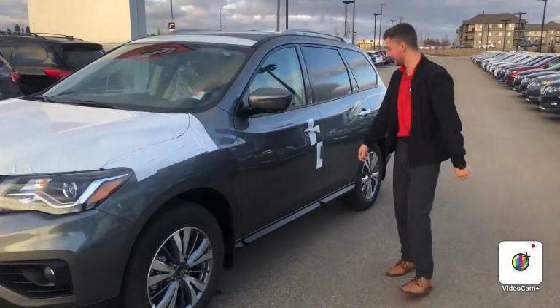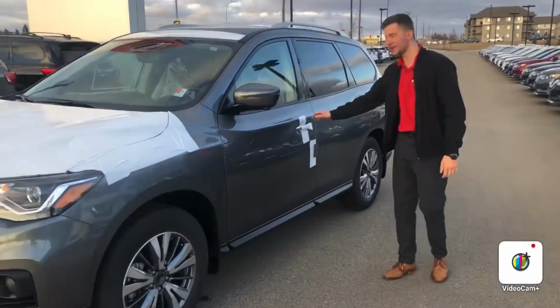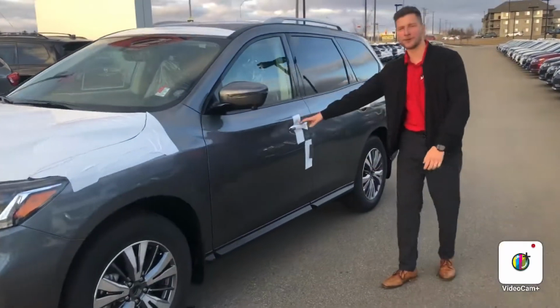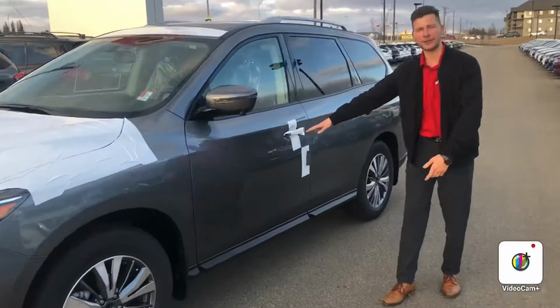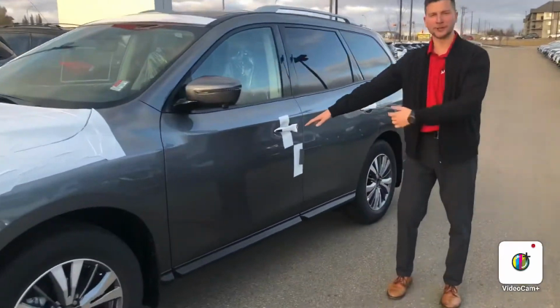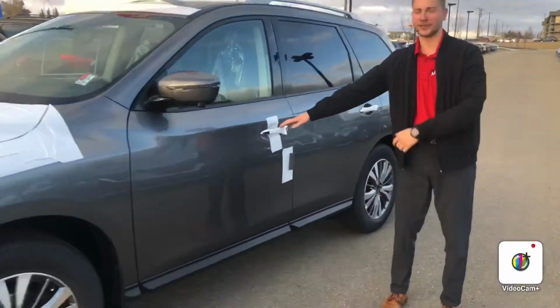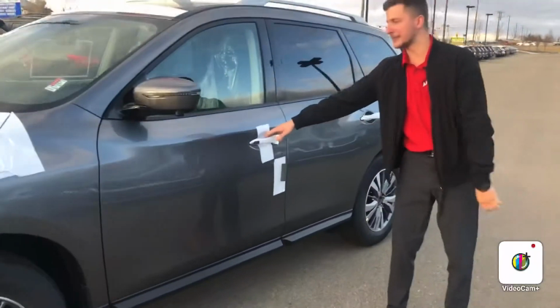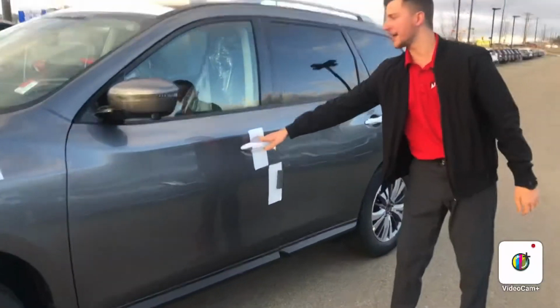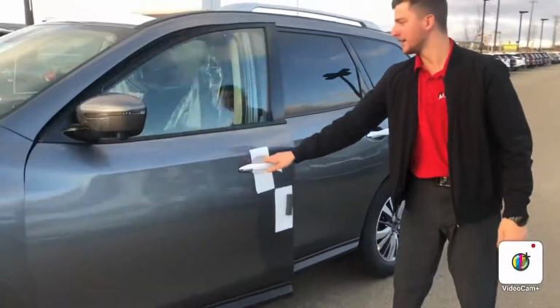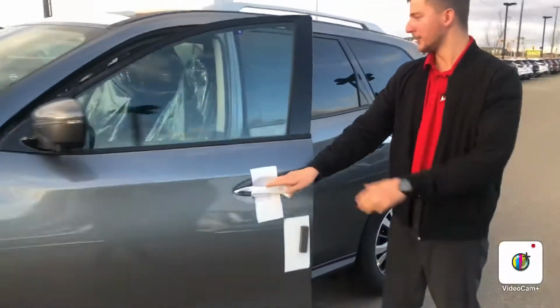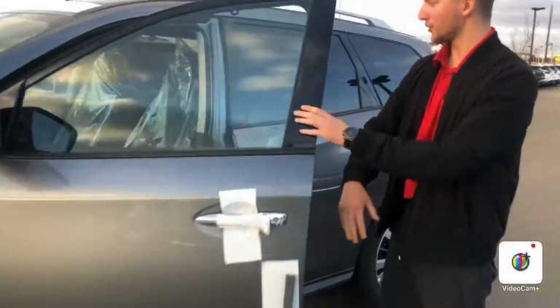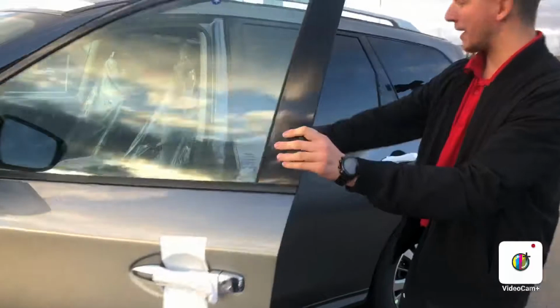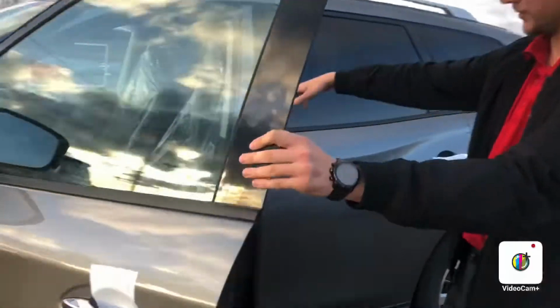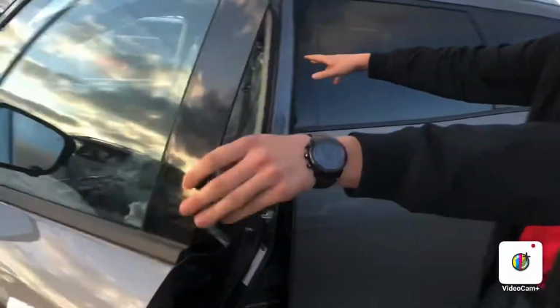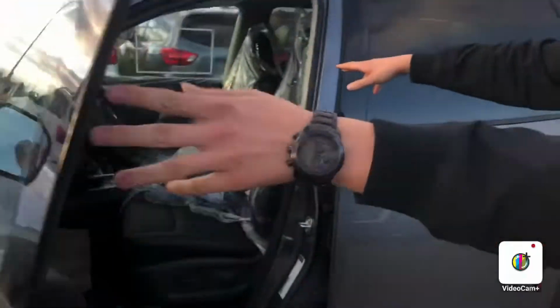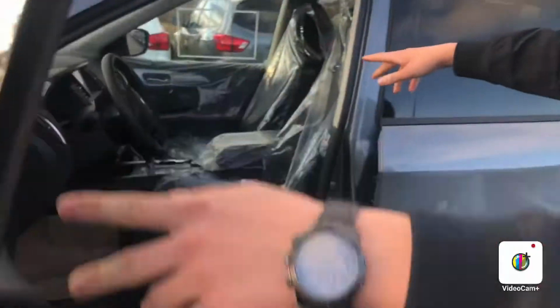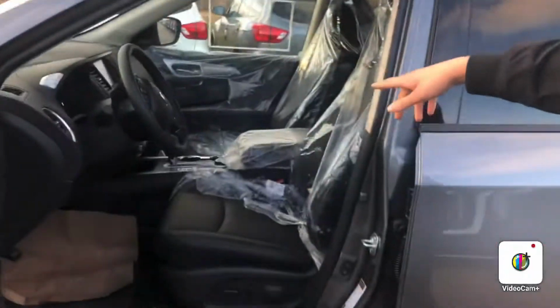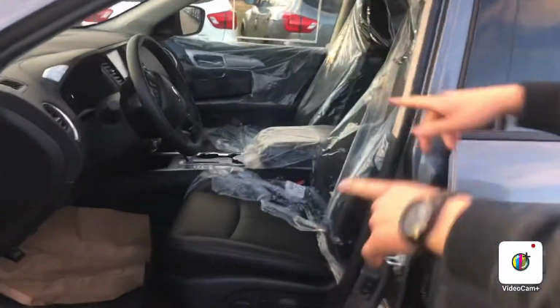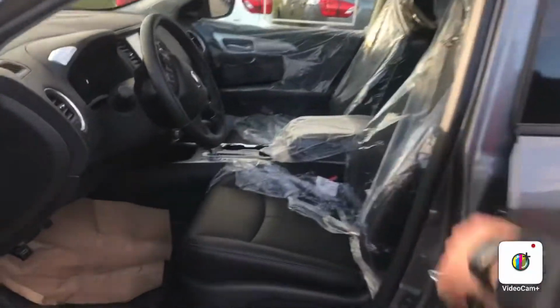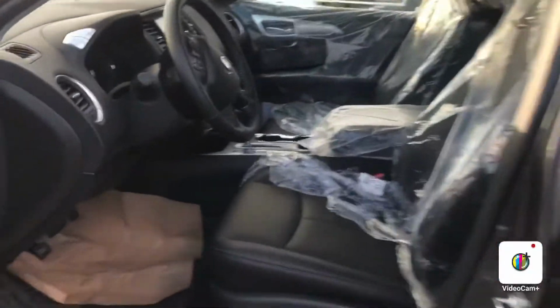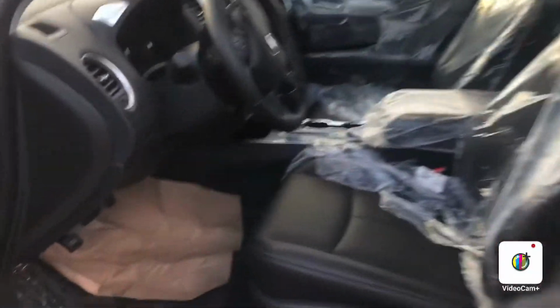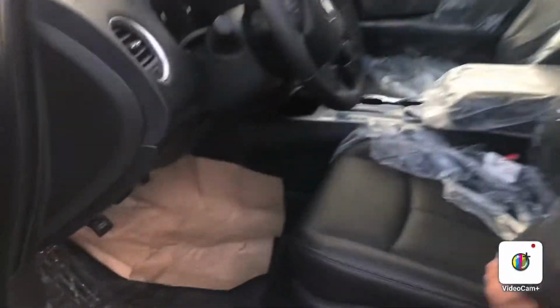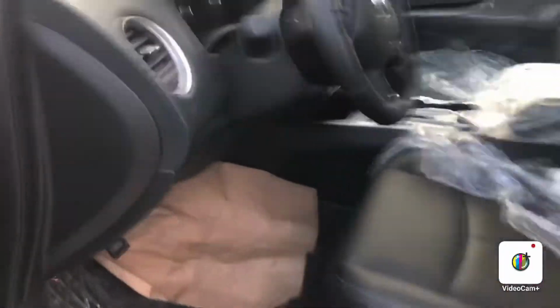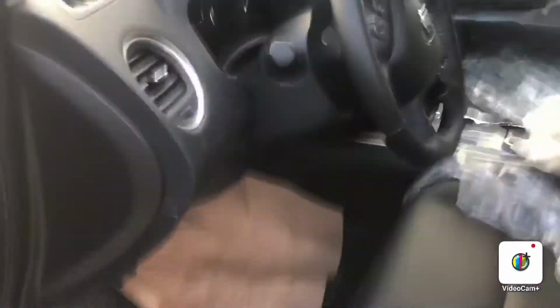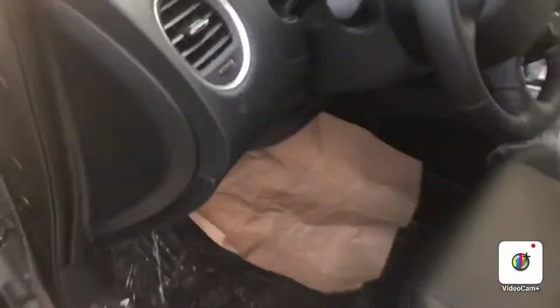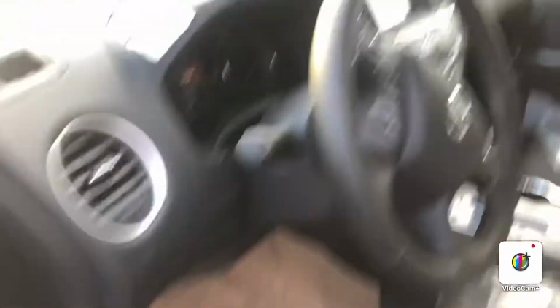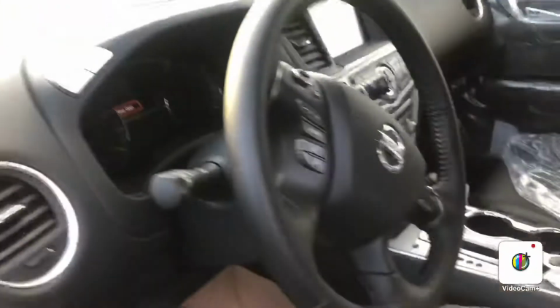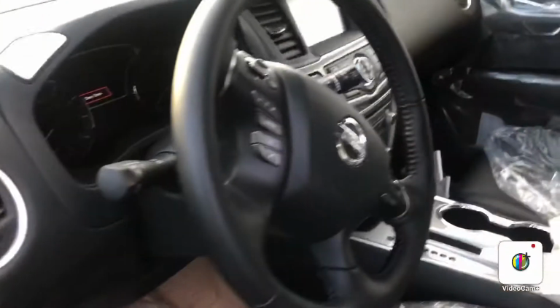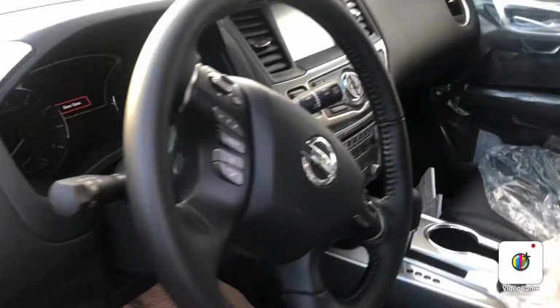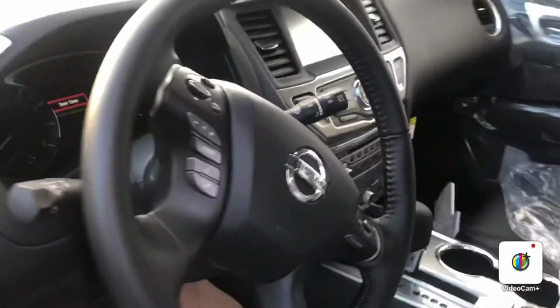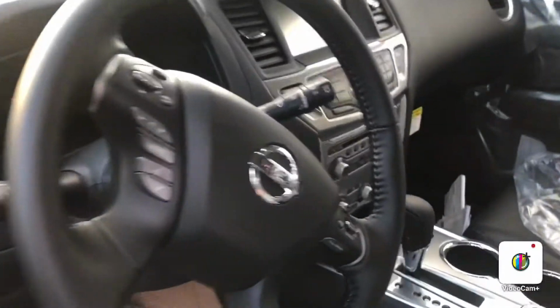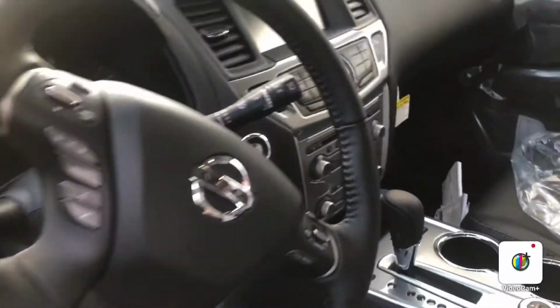I want to bring you out on the inside. It's also wrapped on the inside too, just so you know. I want to make sure that everything's all preserved for you and clean.